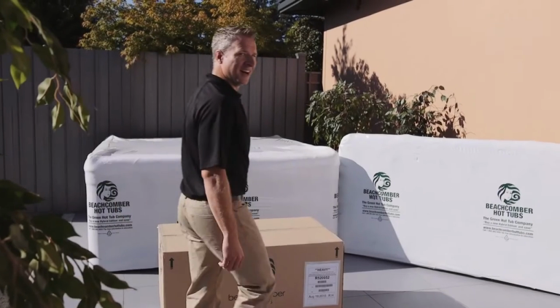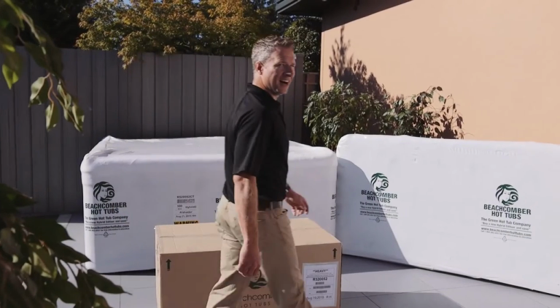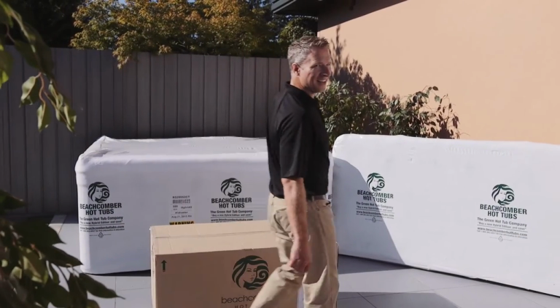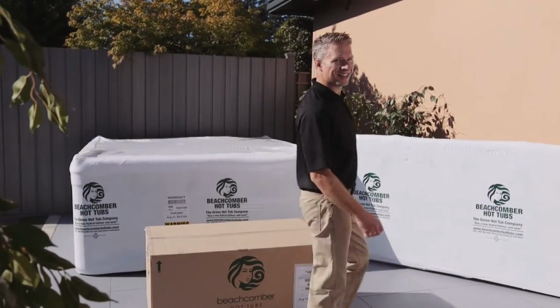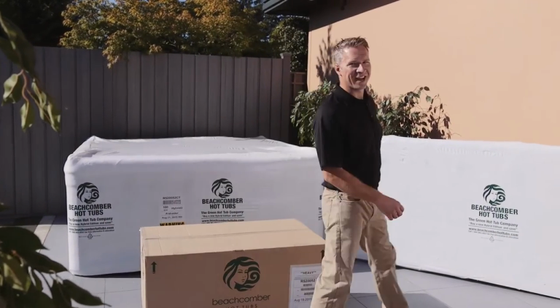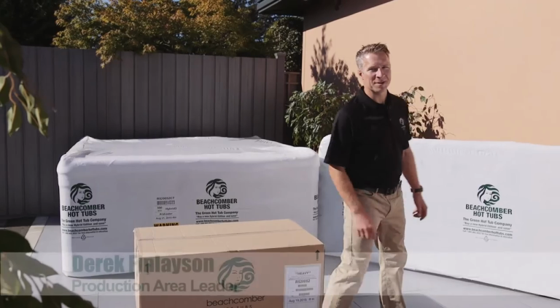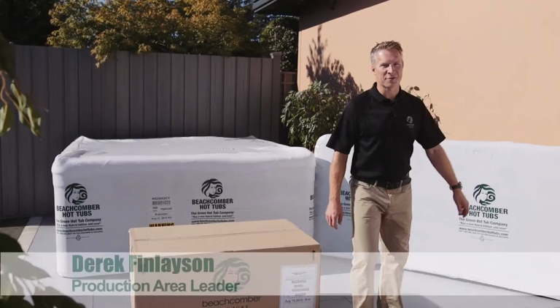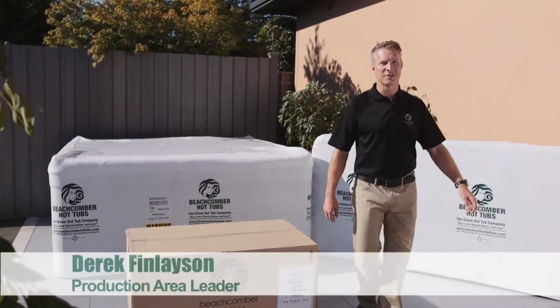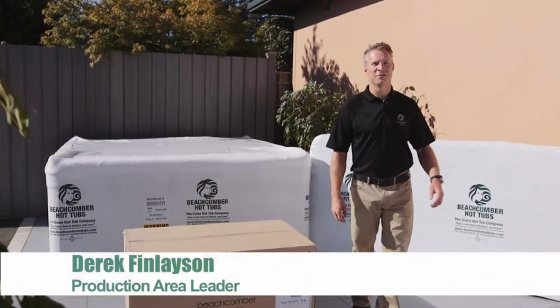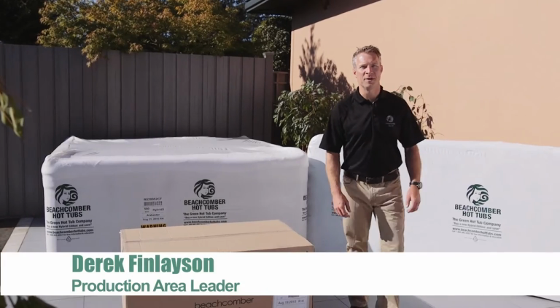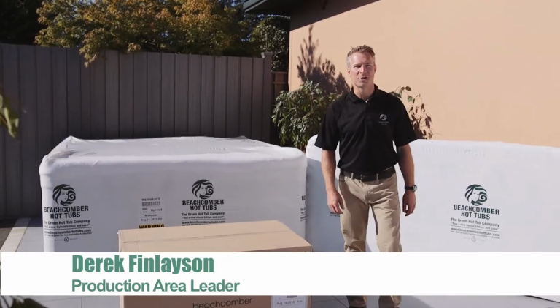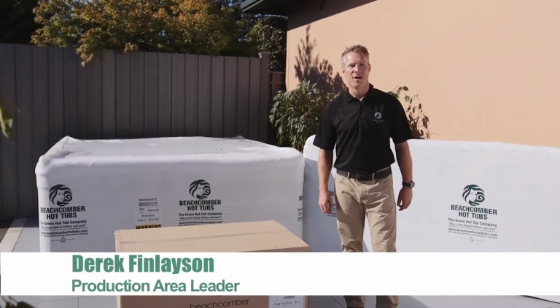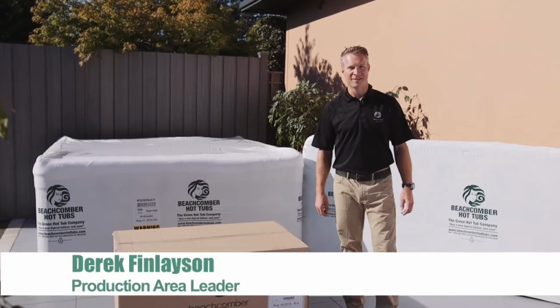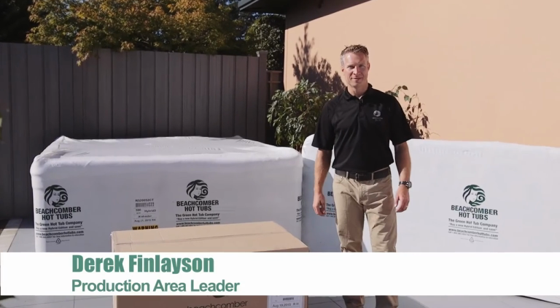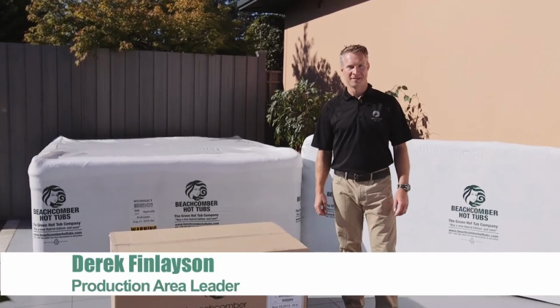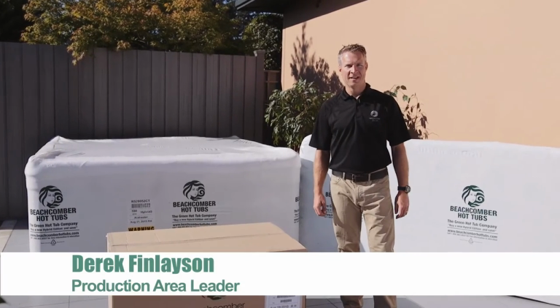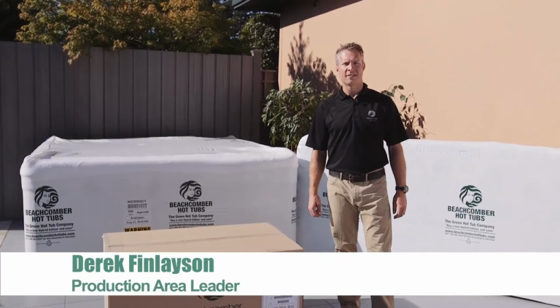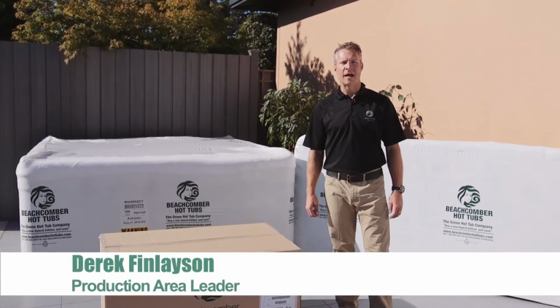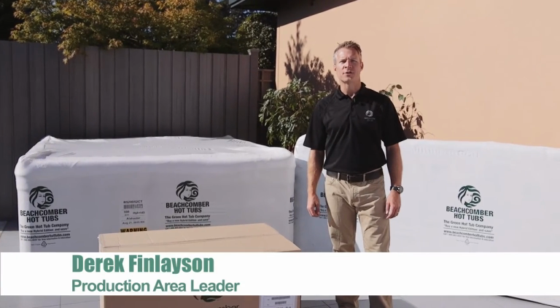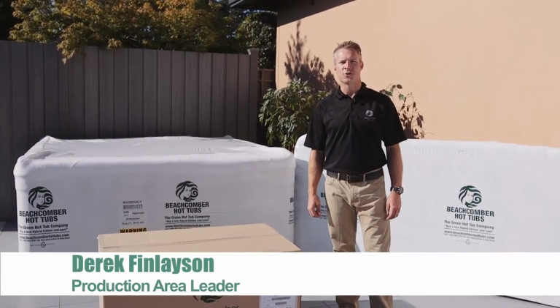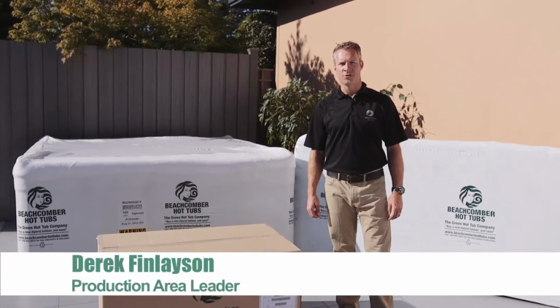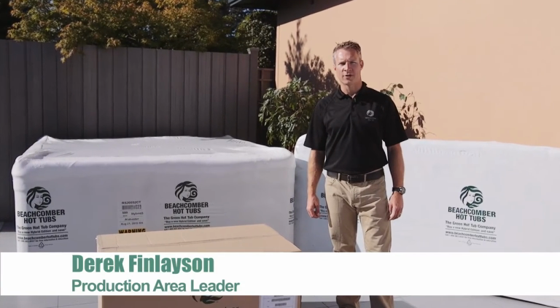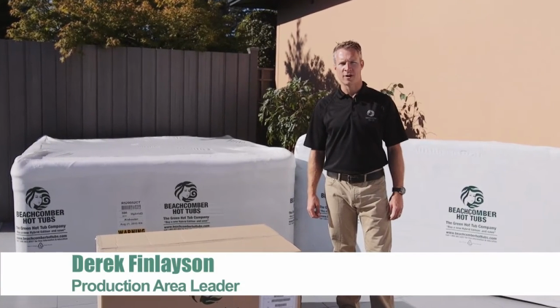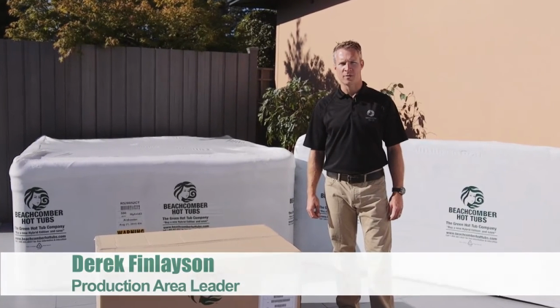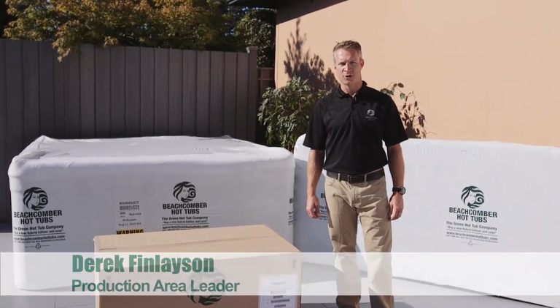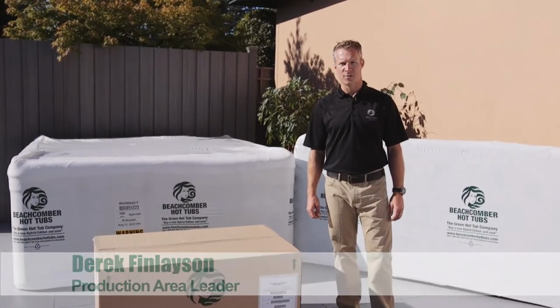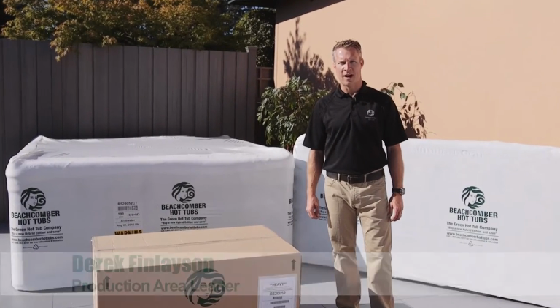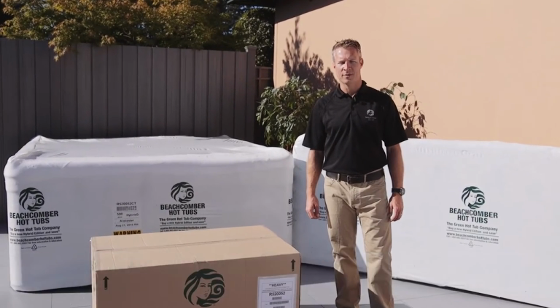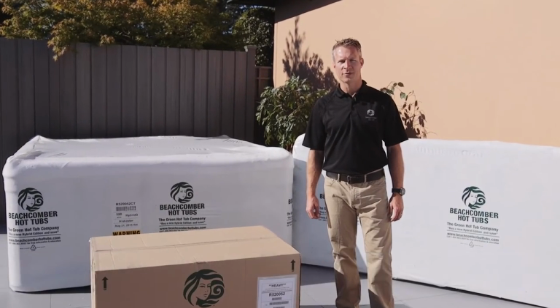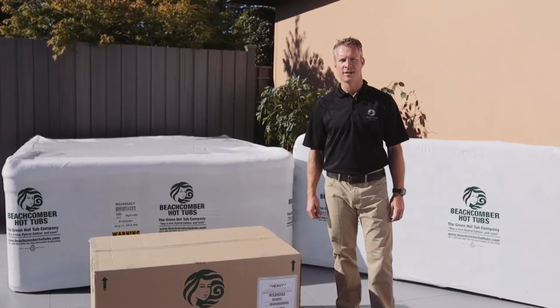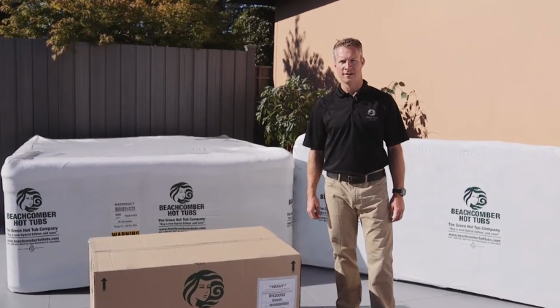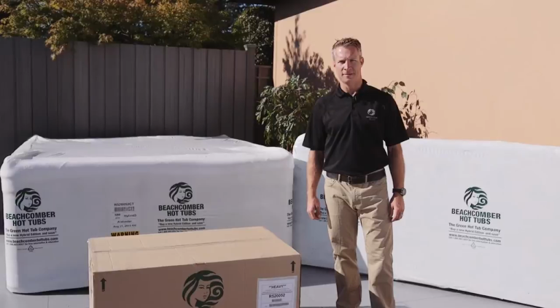Hi, I'm Derek Finlayson from Beachcomber Hot Tubs, and today I'm going to show you how to hook up your Beachcomber Hybrid 3 hot tub.